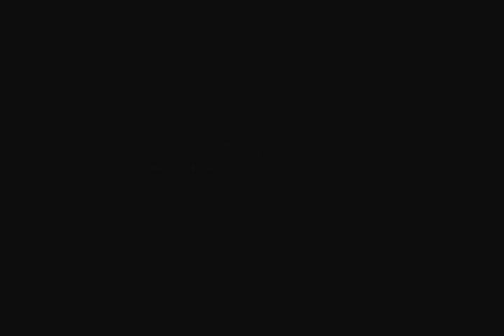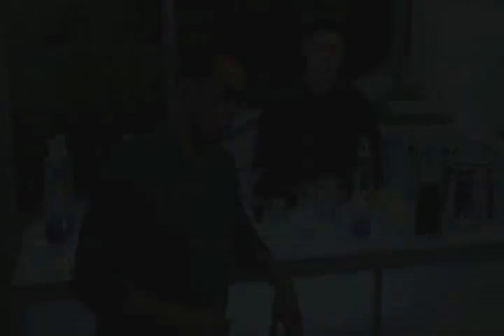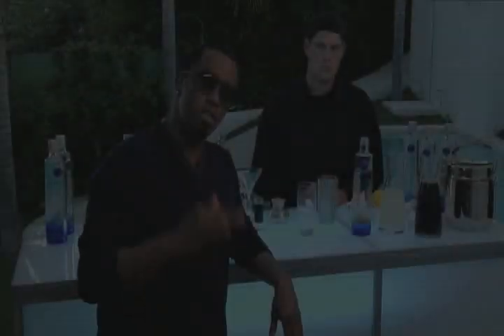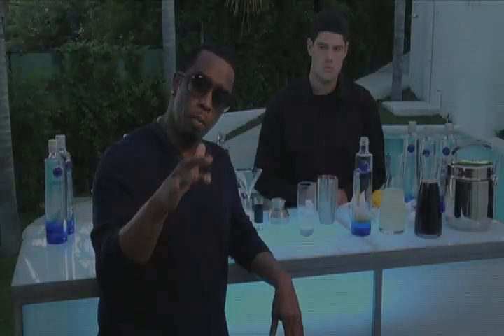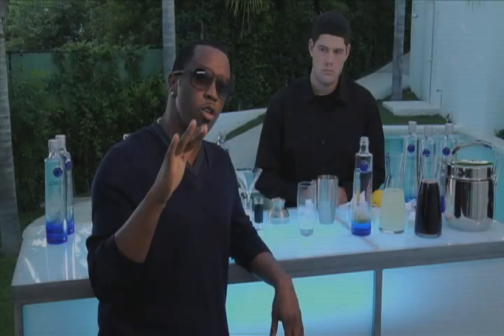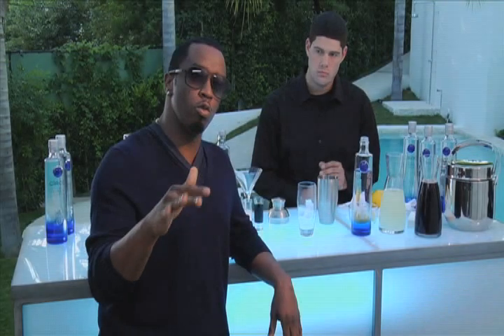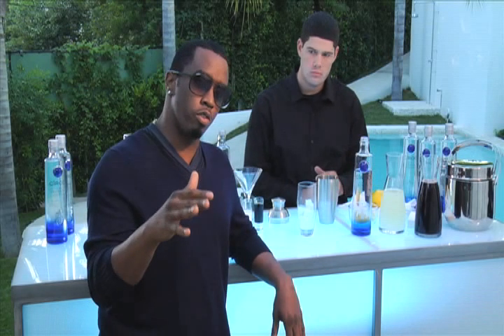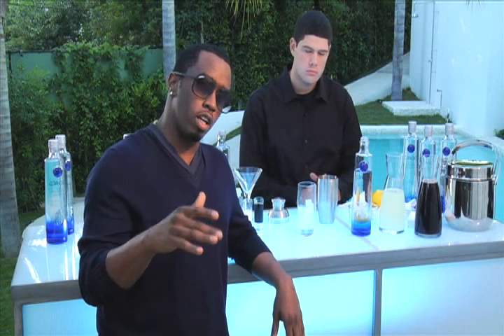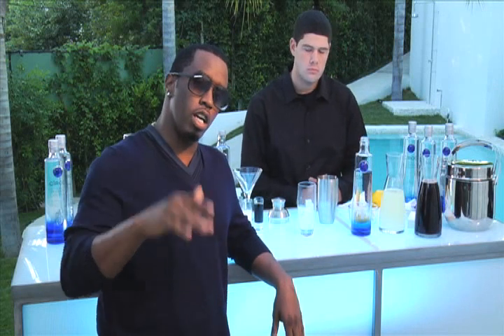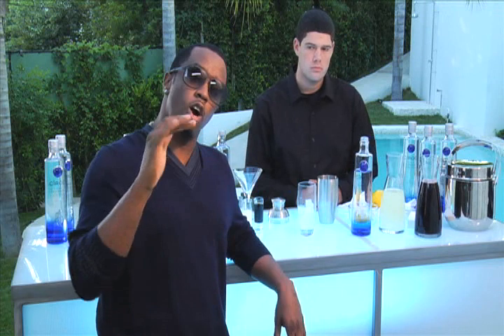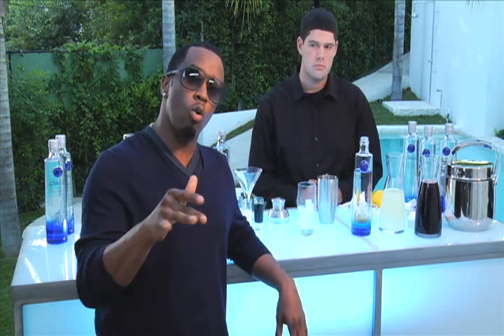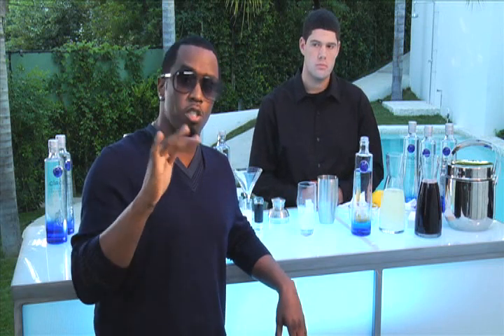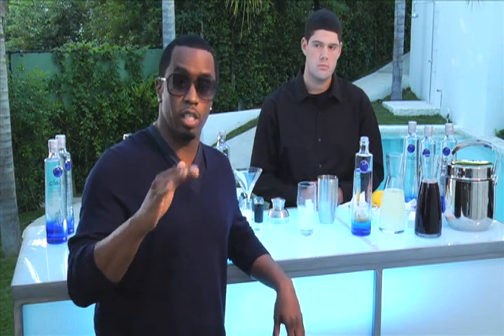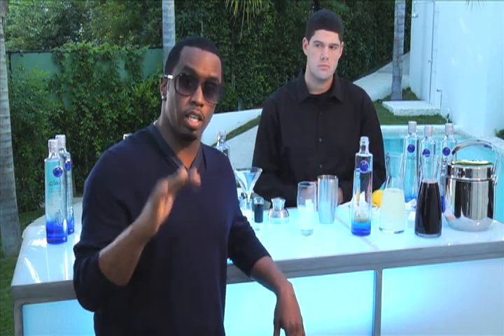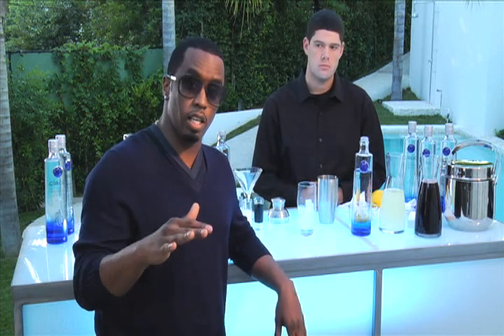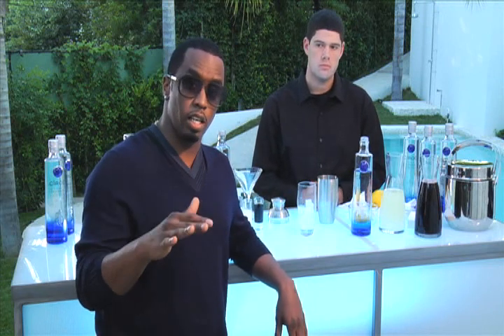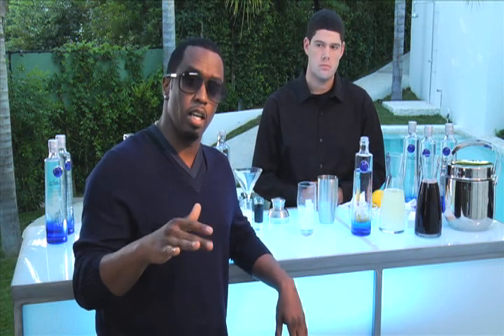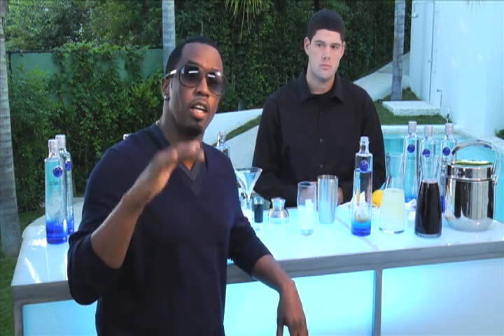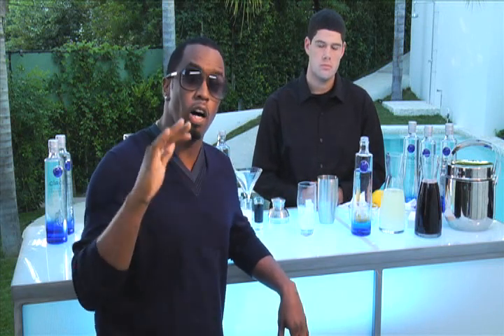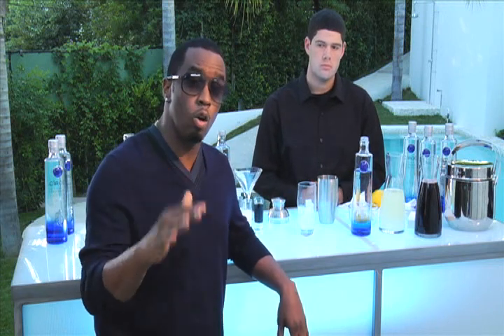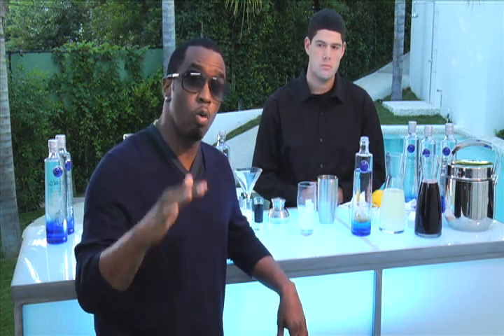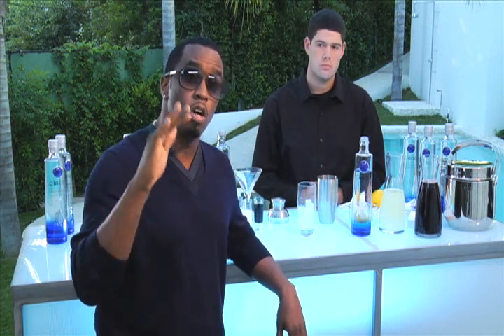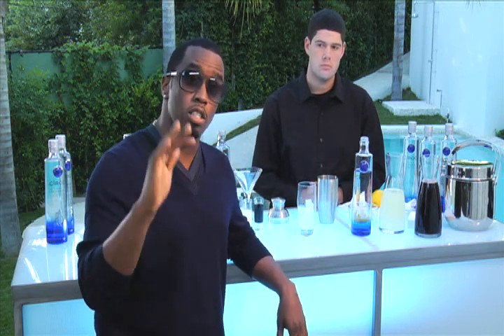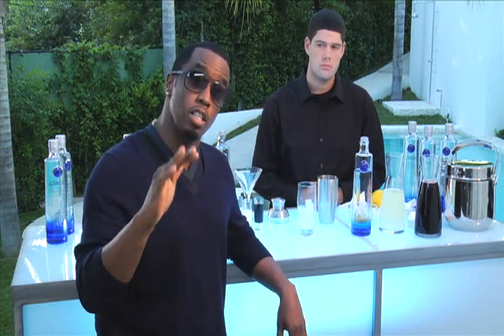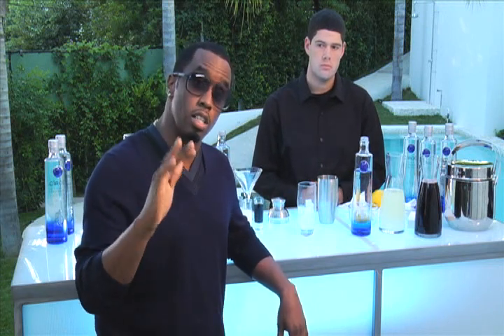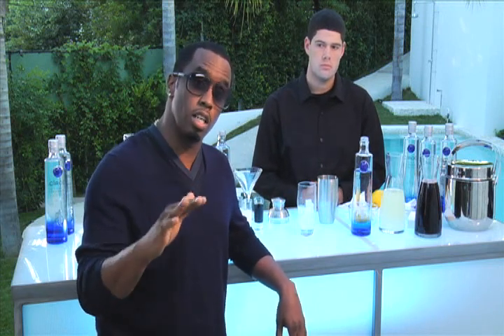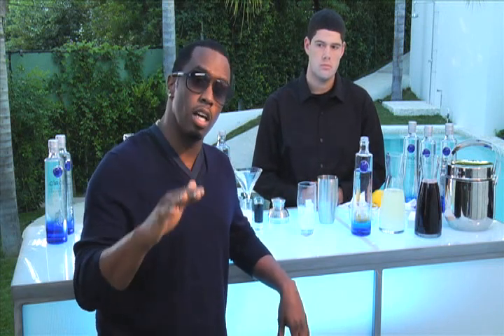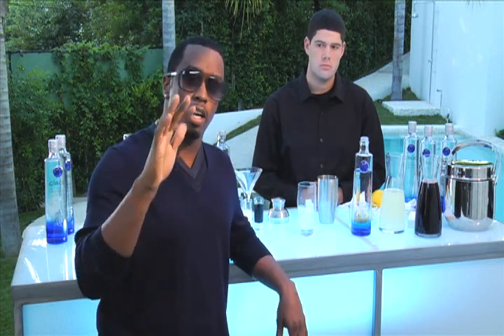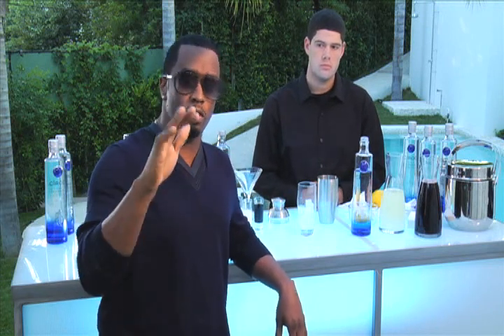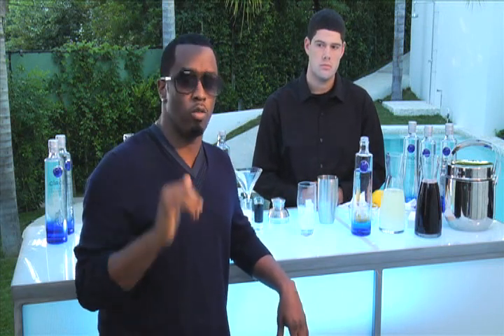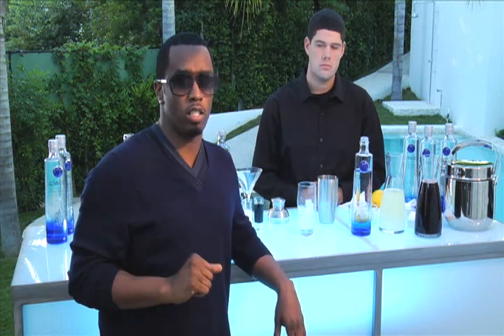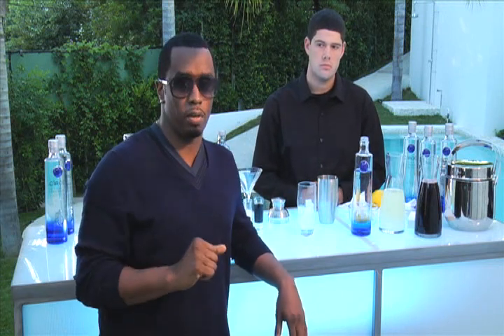This is my new drink, an O.G. Diddy. Here's the recipe.